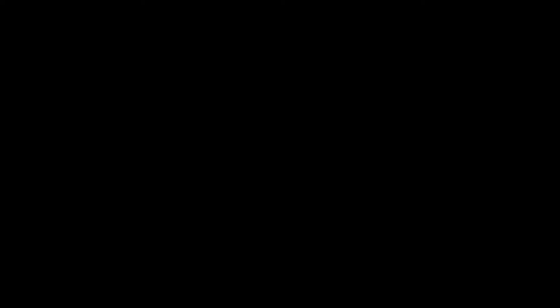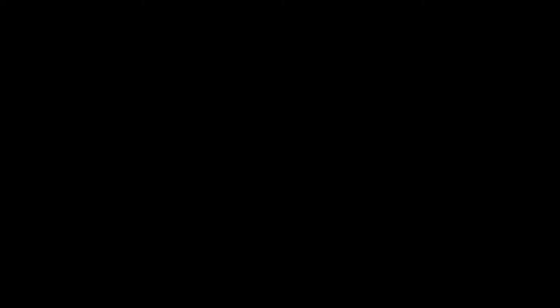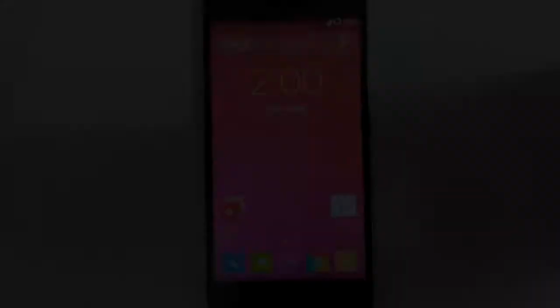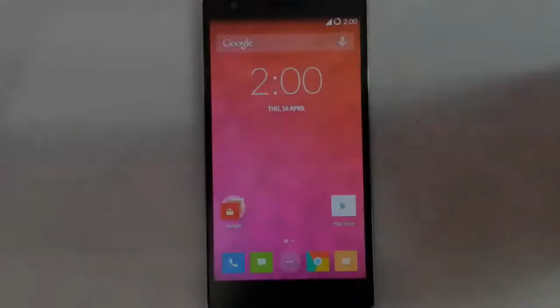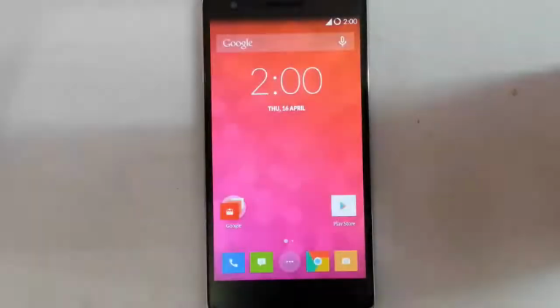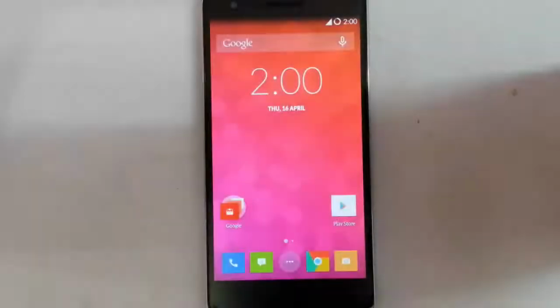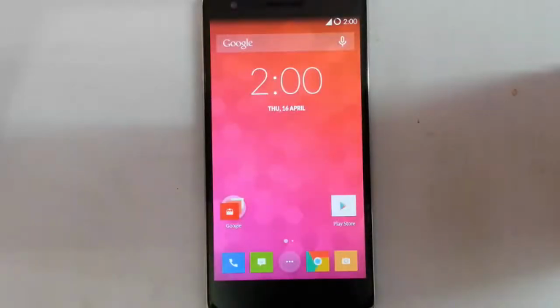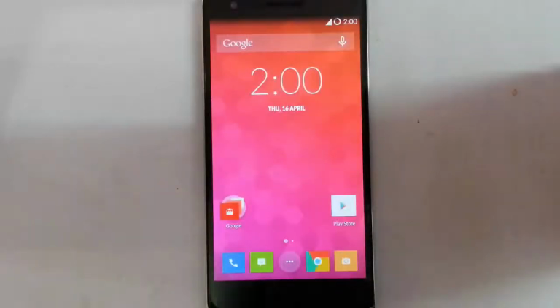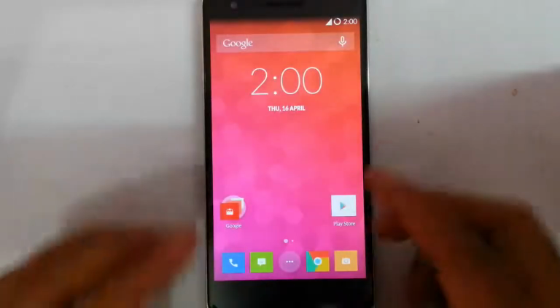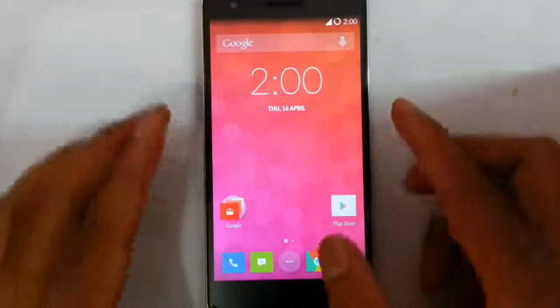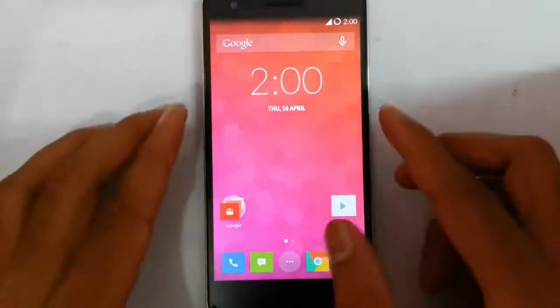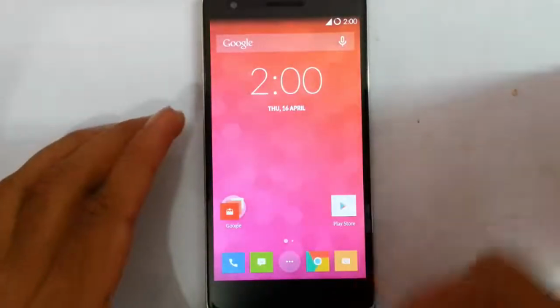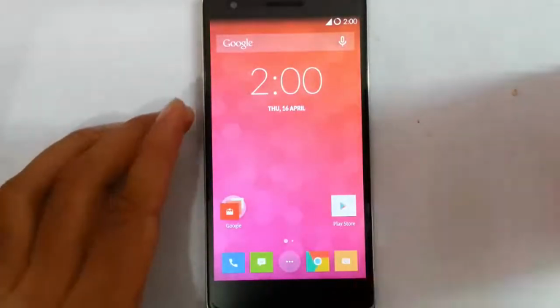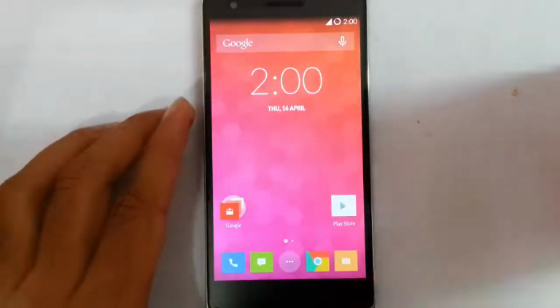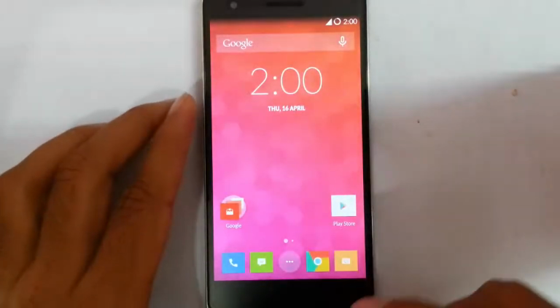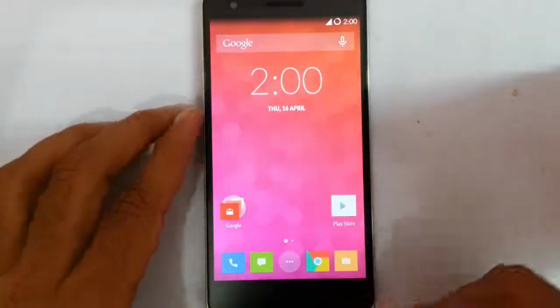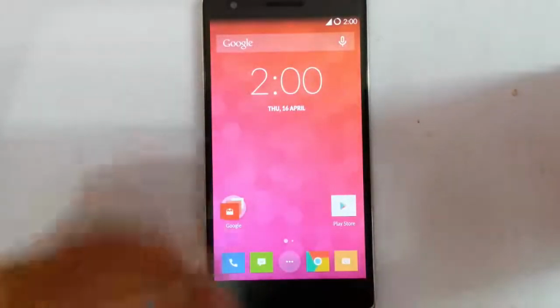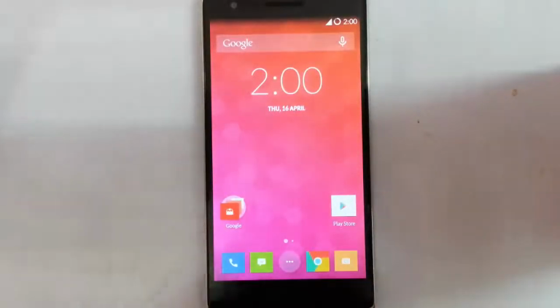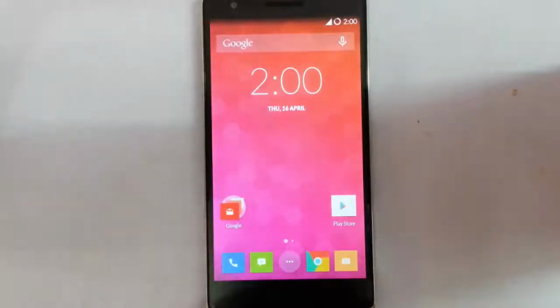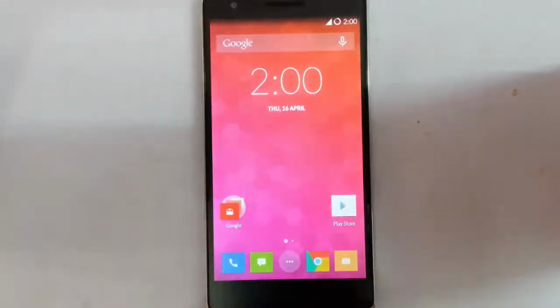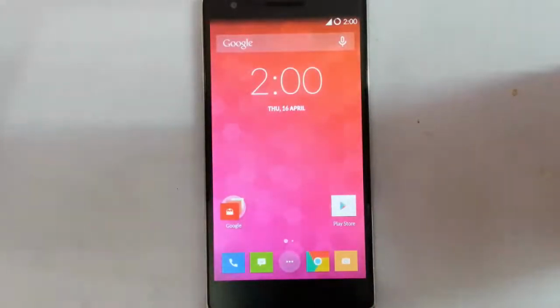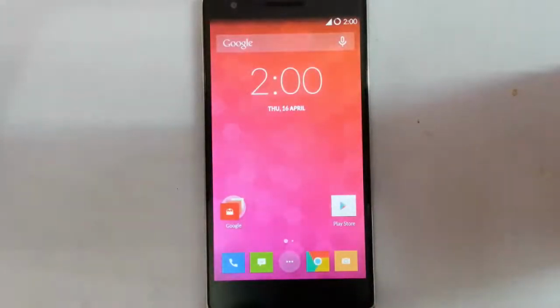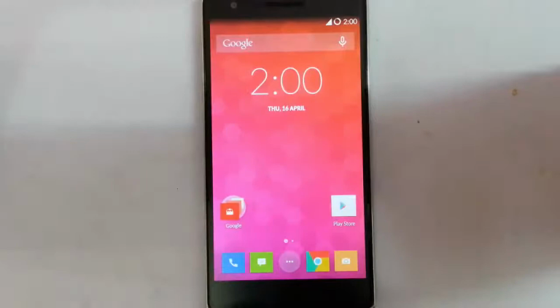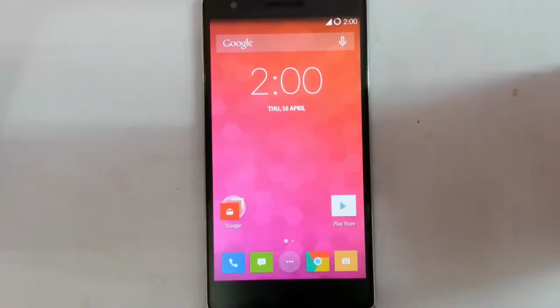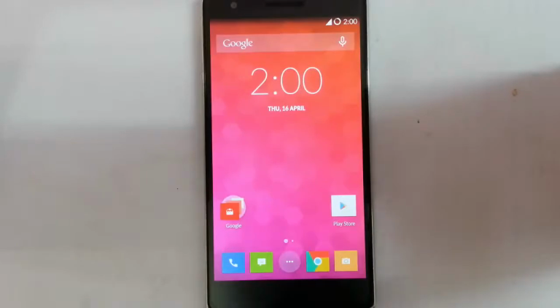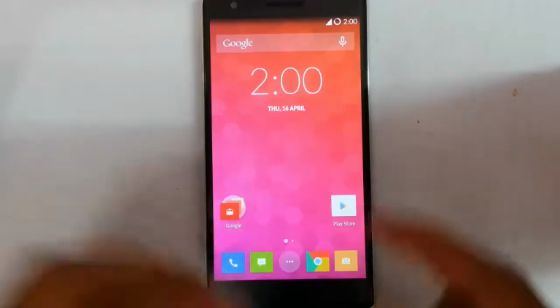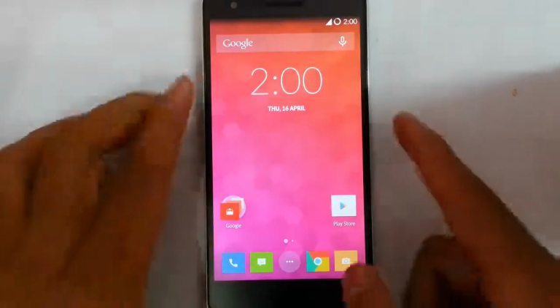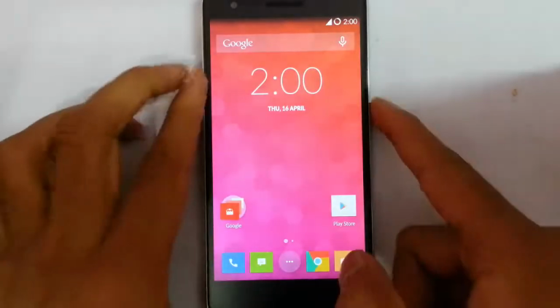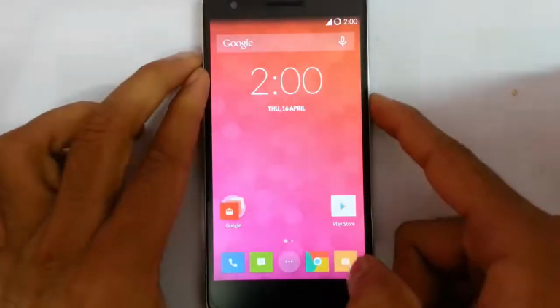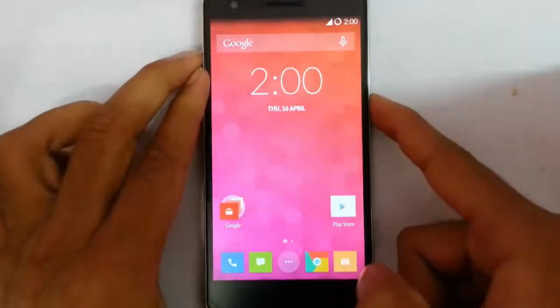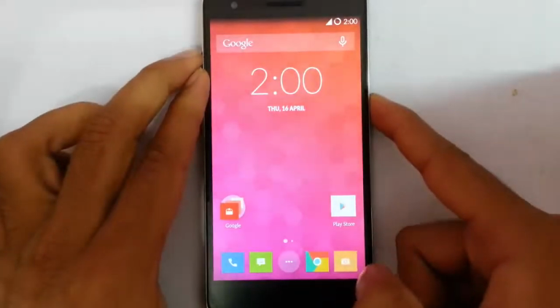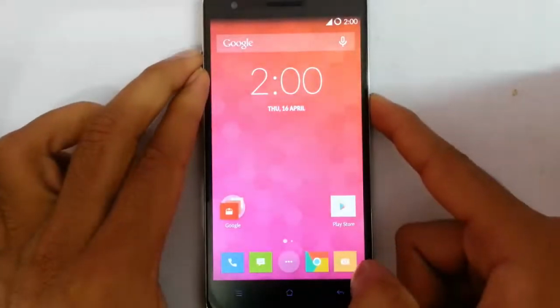Hi YouTube, in this video I am going to show you one cool feature on OnePlus One which is known as quick boot mode.